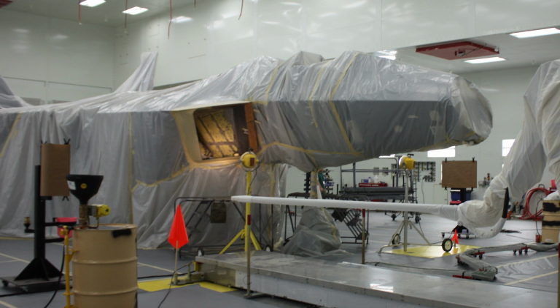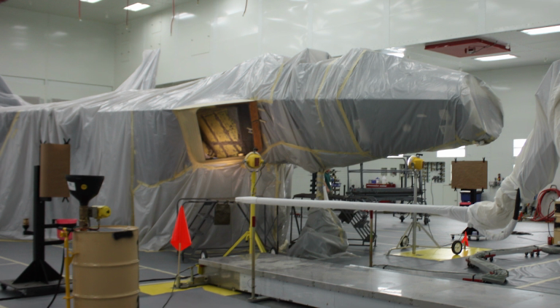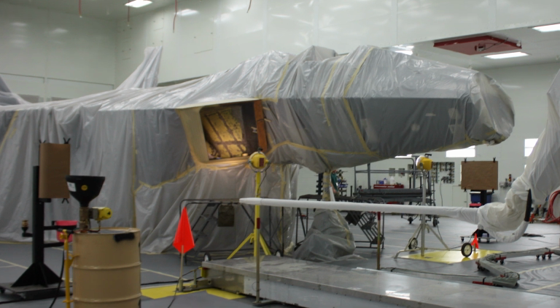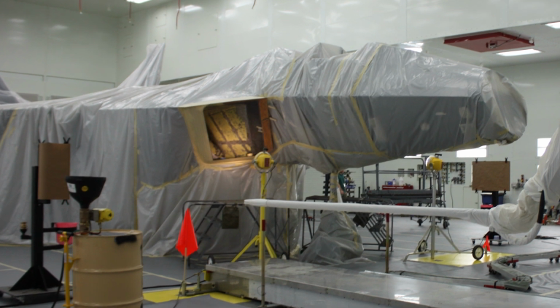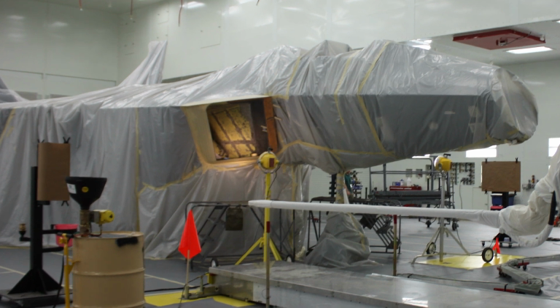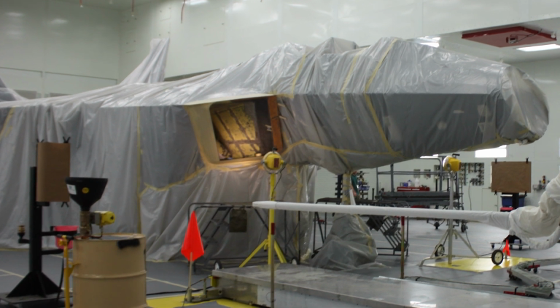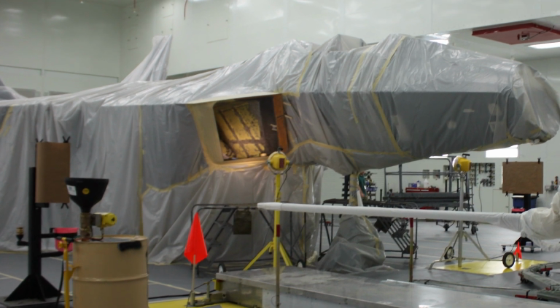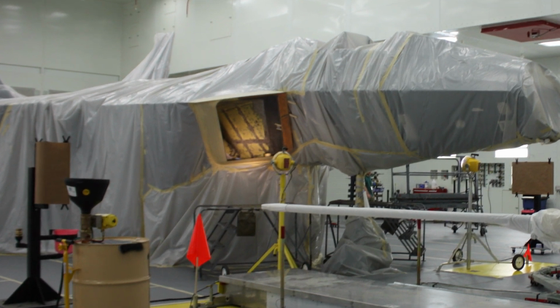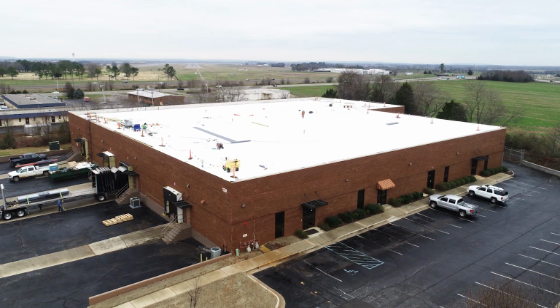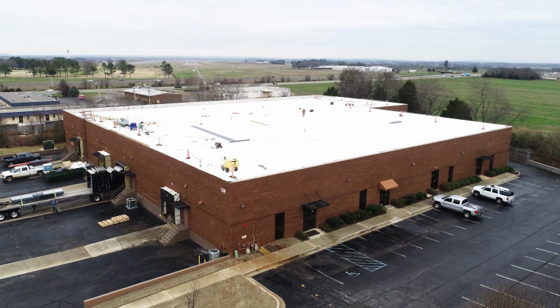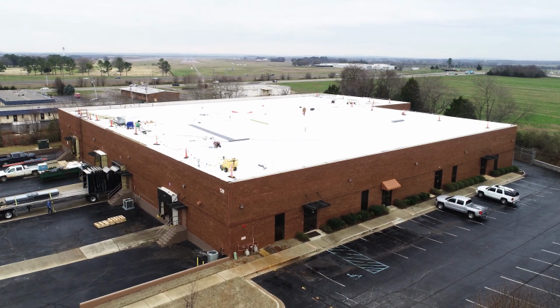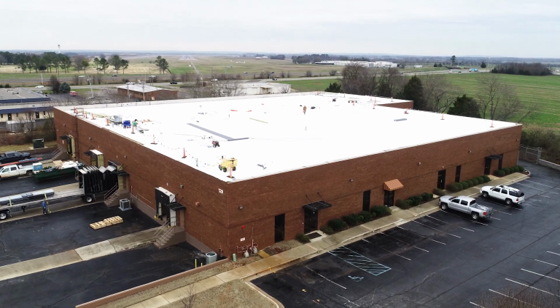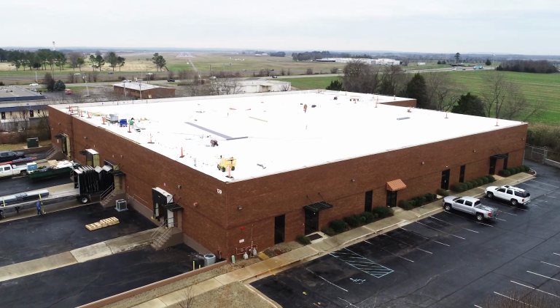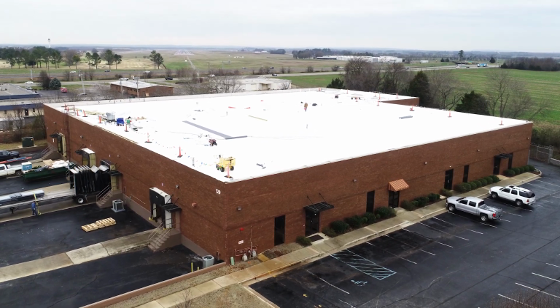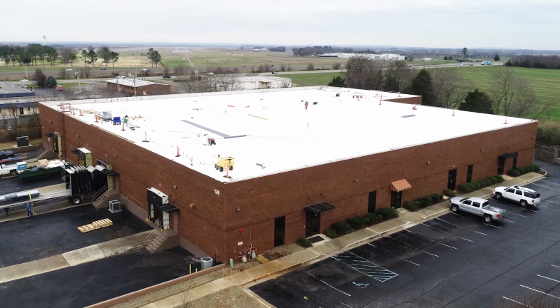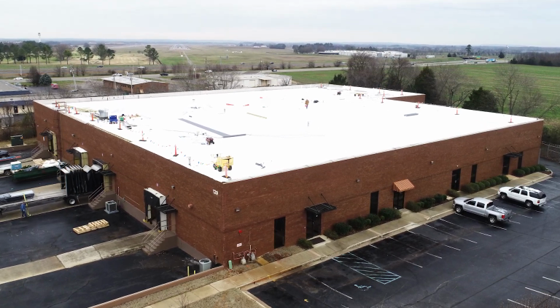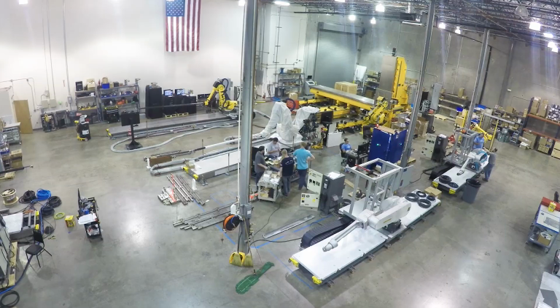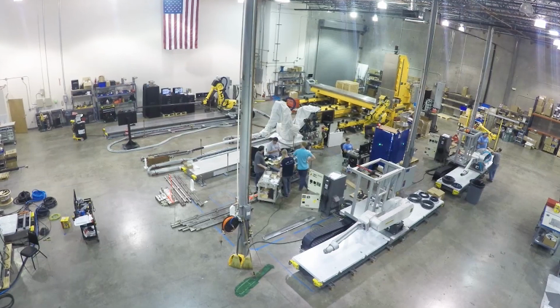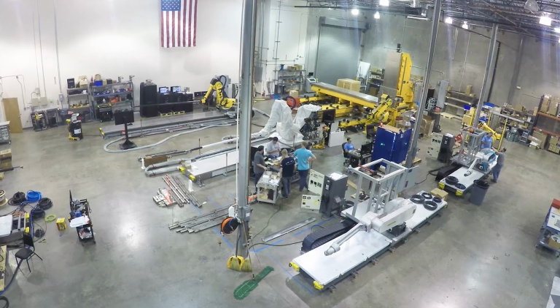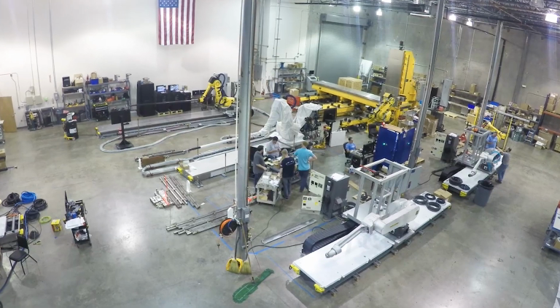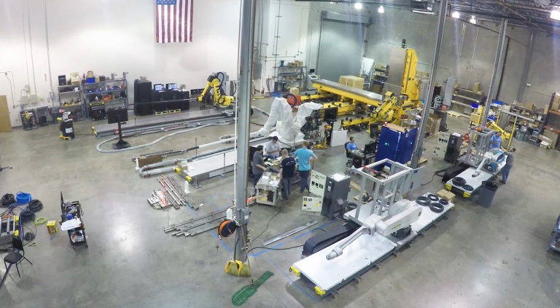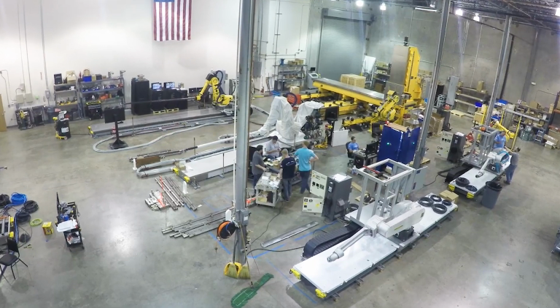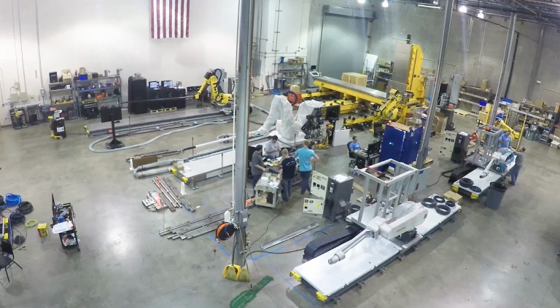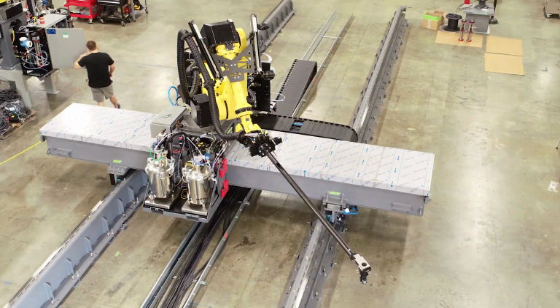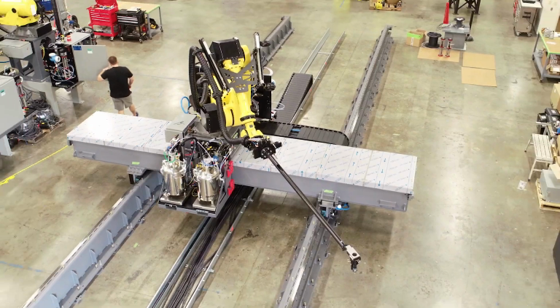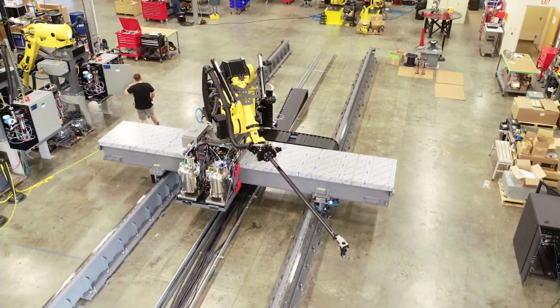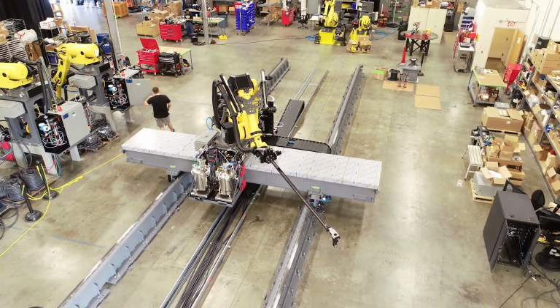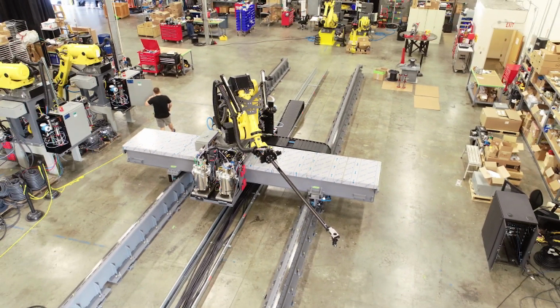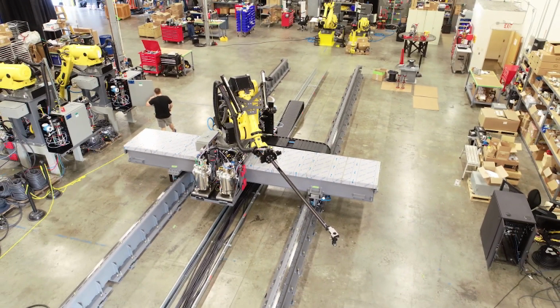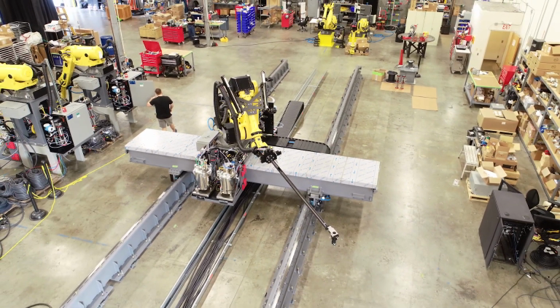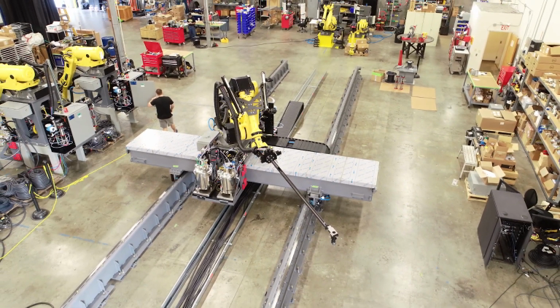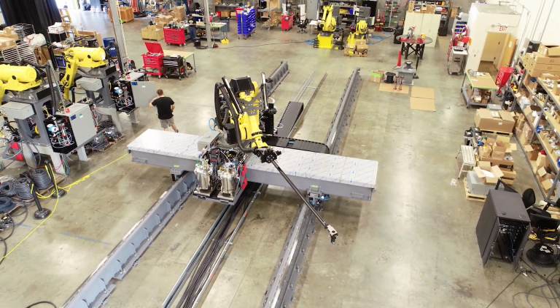With the SBIR program, we've doubled employment. As far as our warehouse and facilities, we've doubled in size, as well as our revenue has doubled as well.